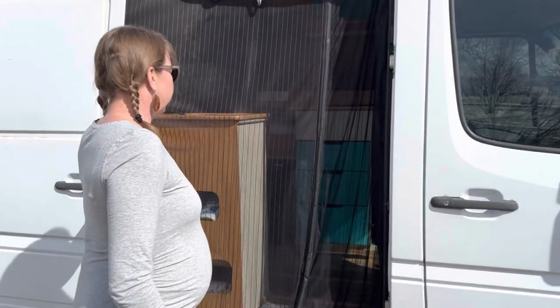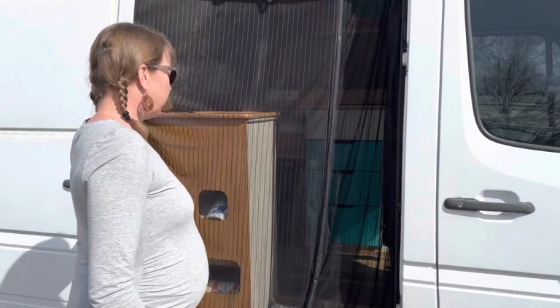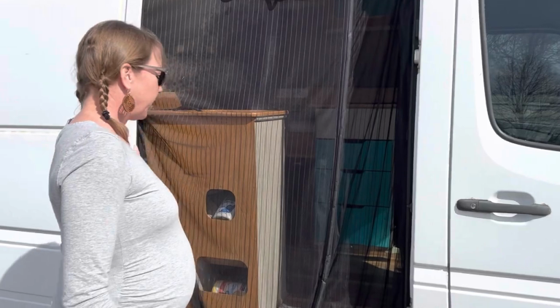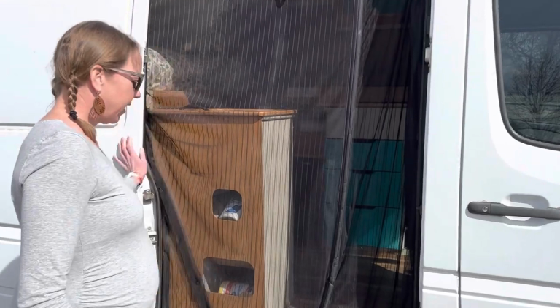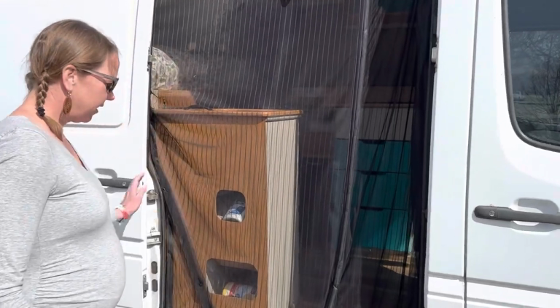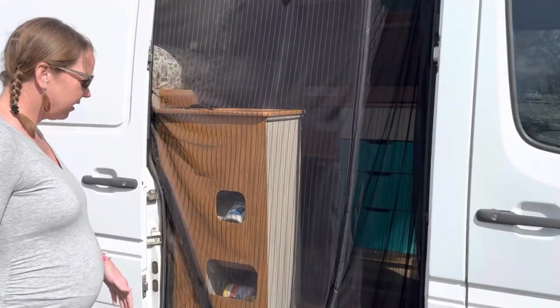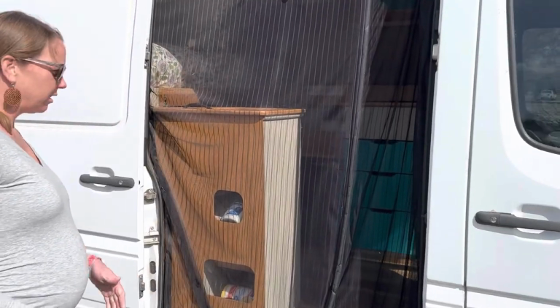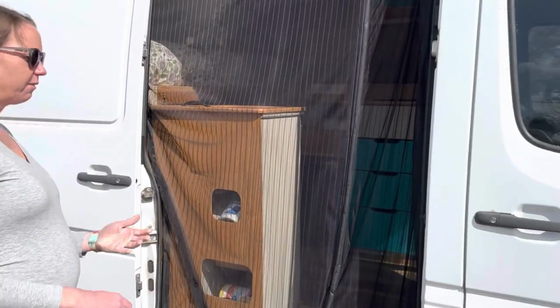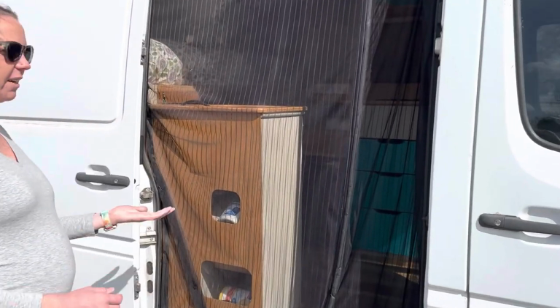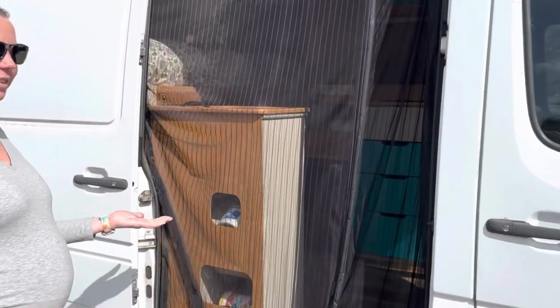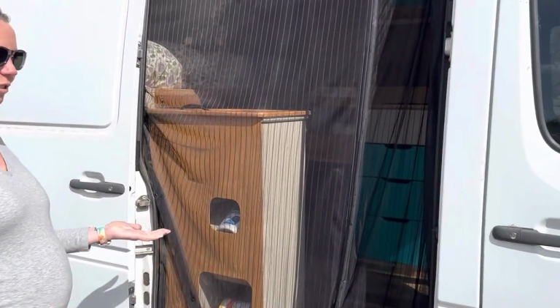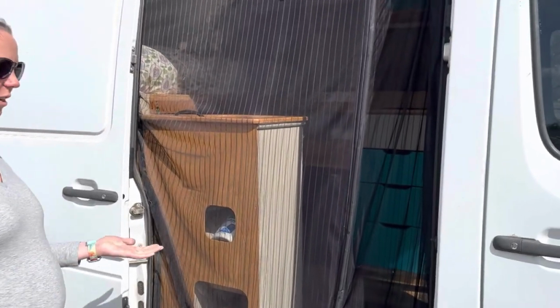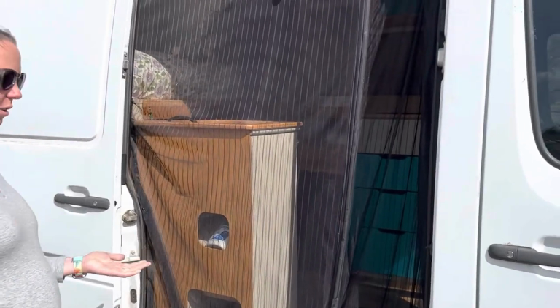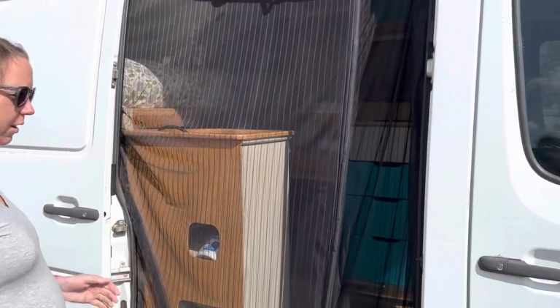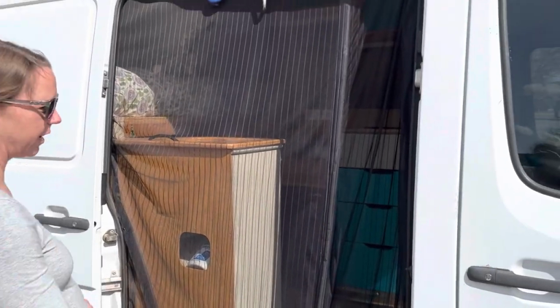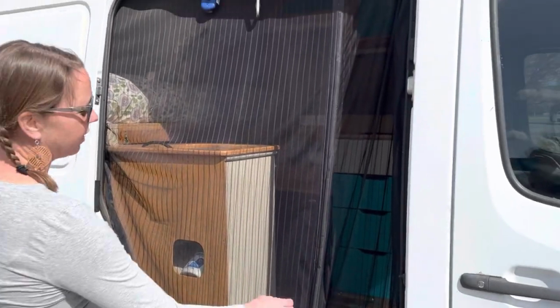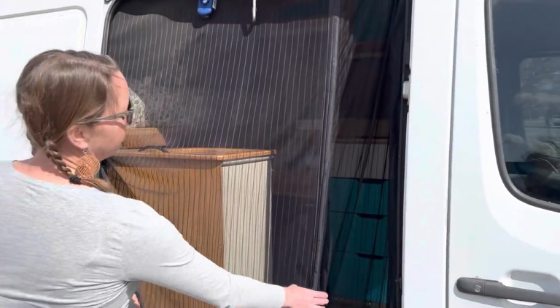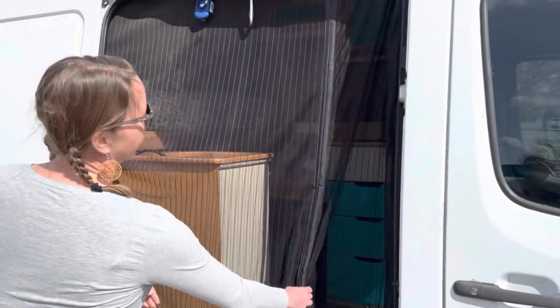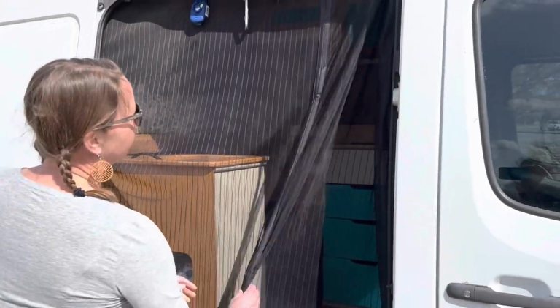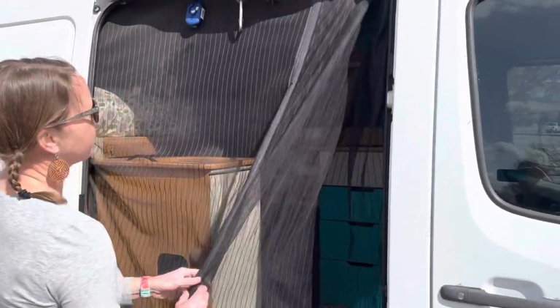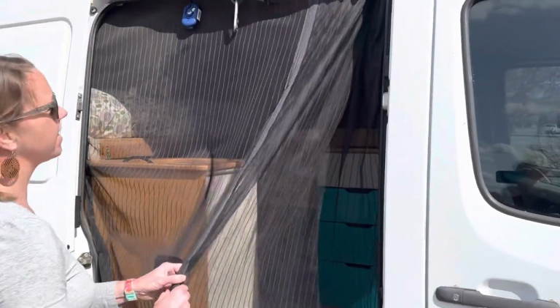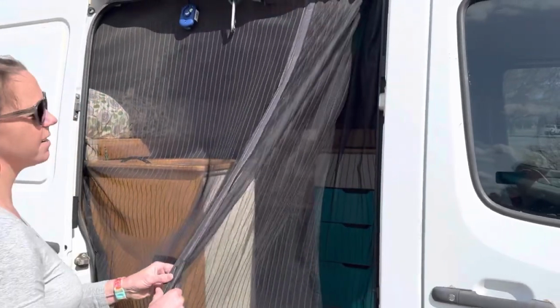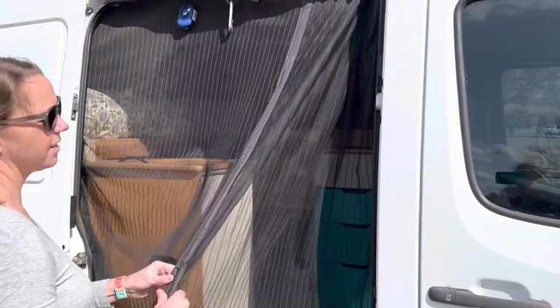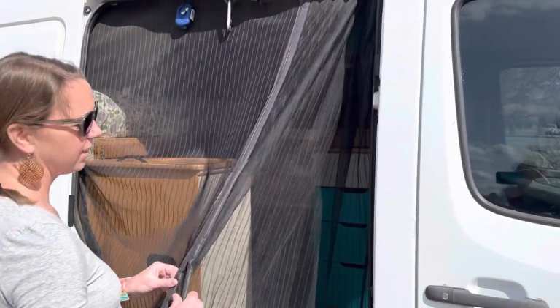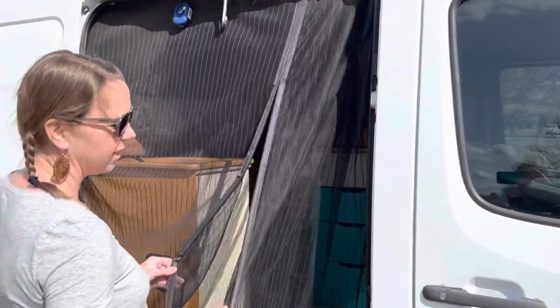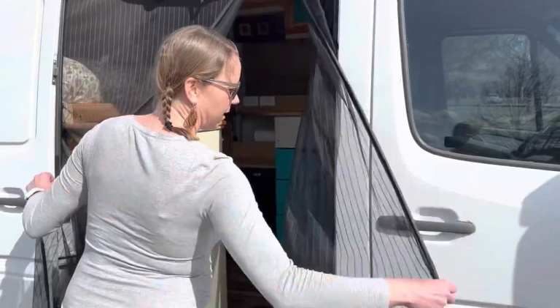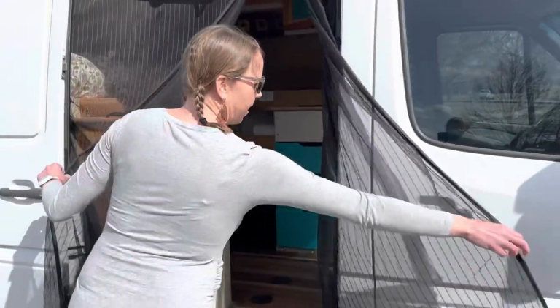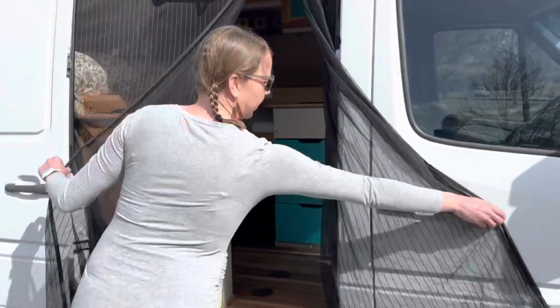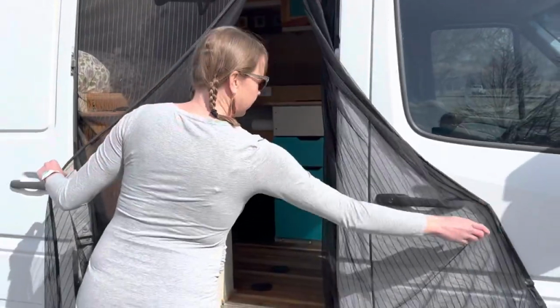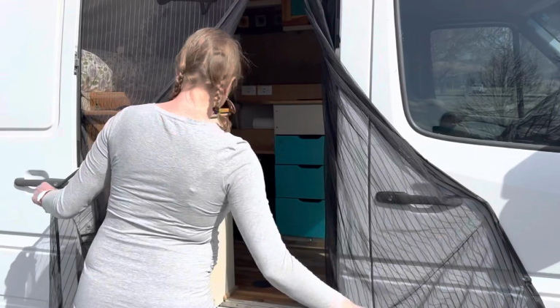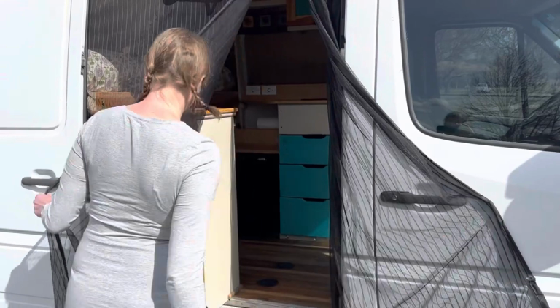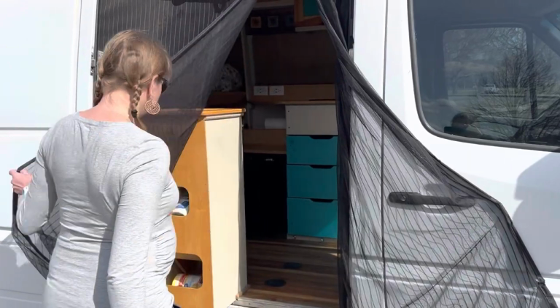We've got a nice screen door here — easy in. The doors have magnets to keep them in place.